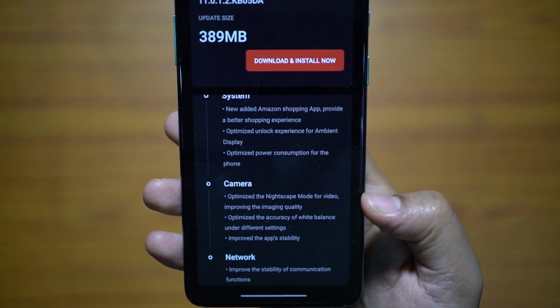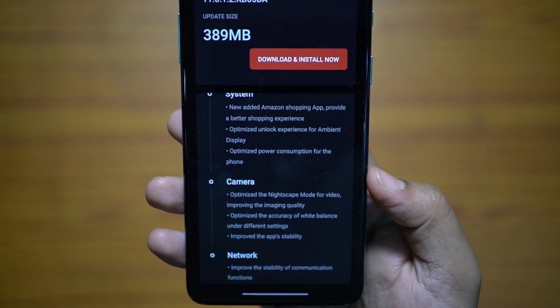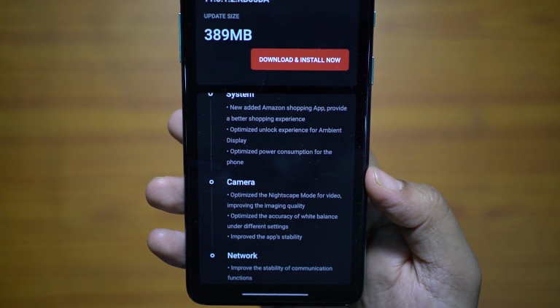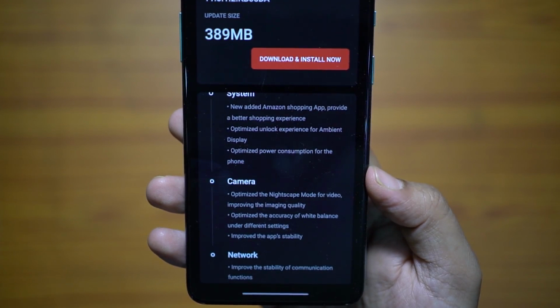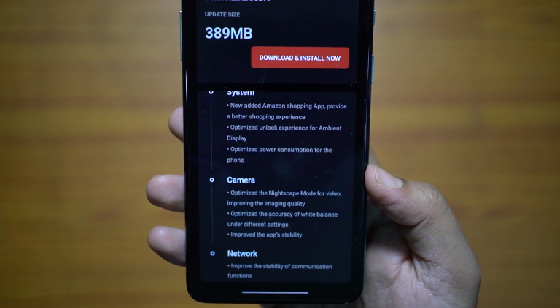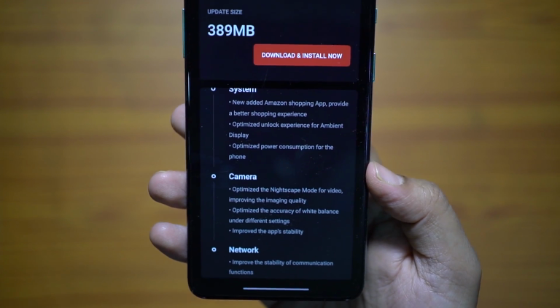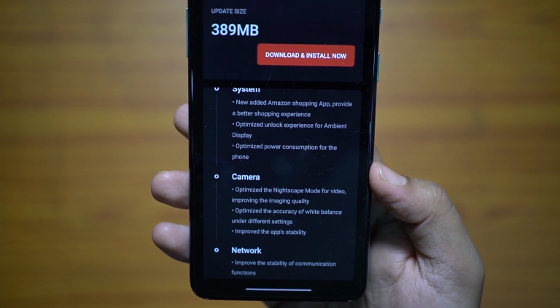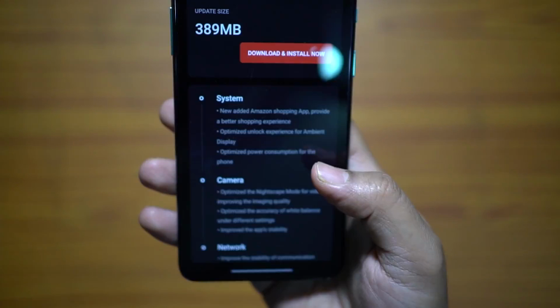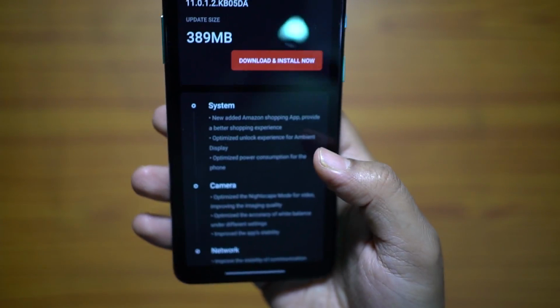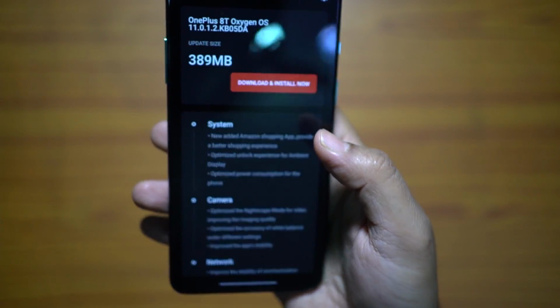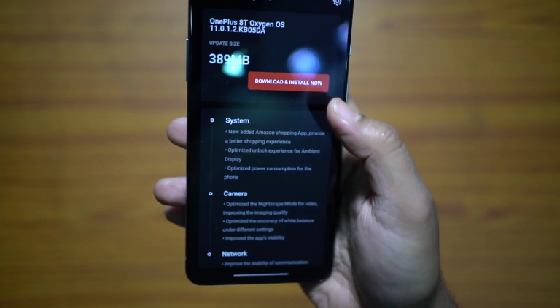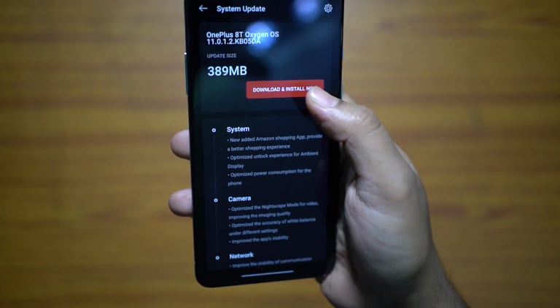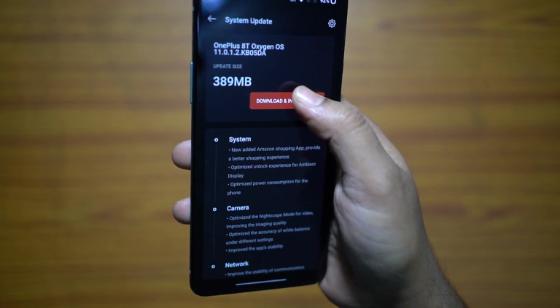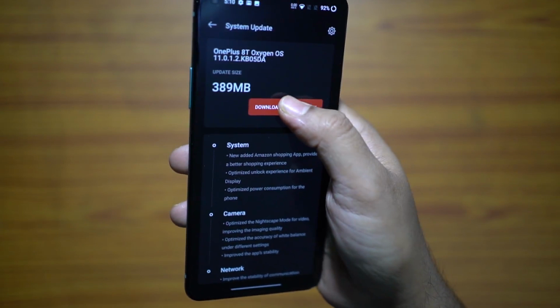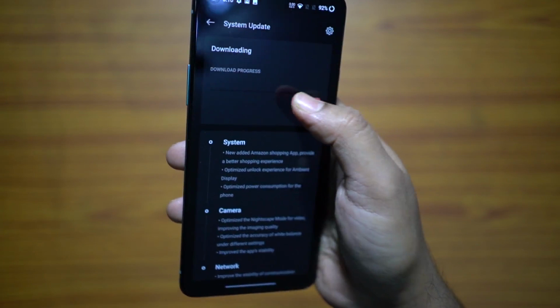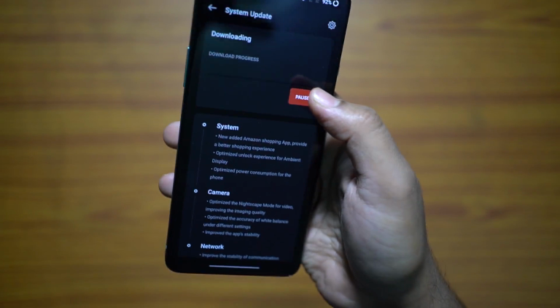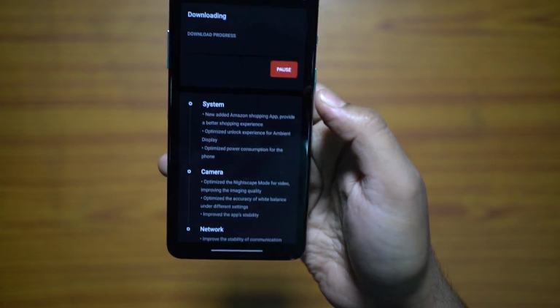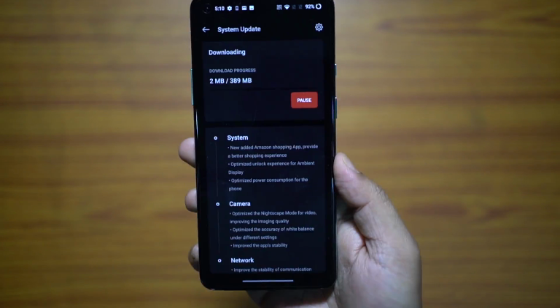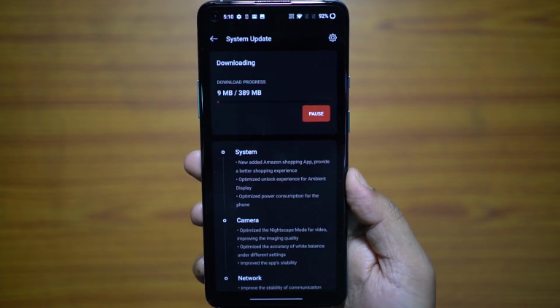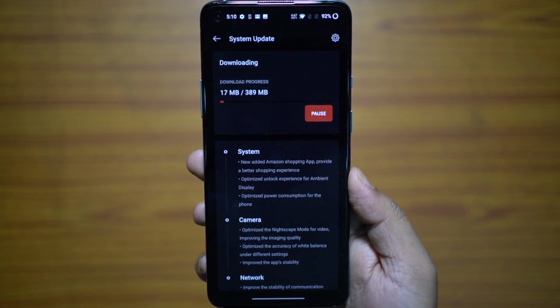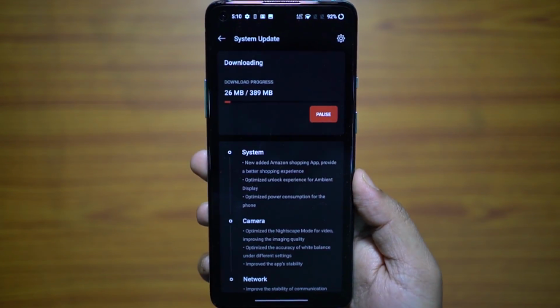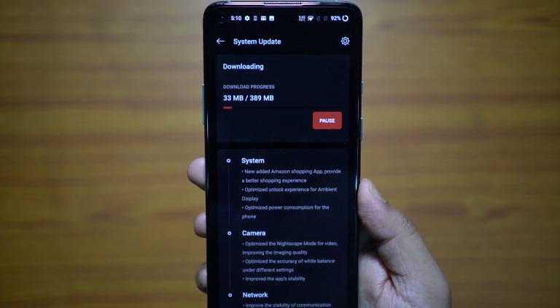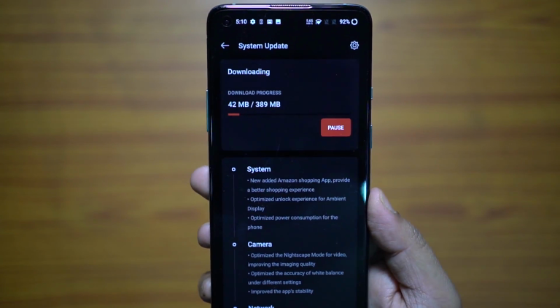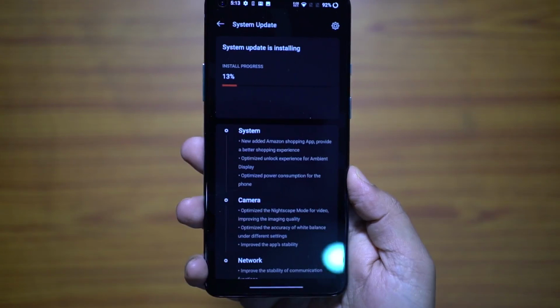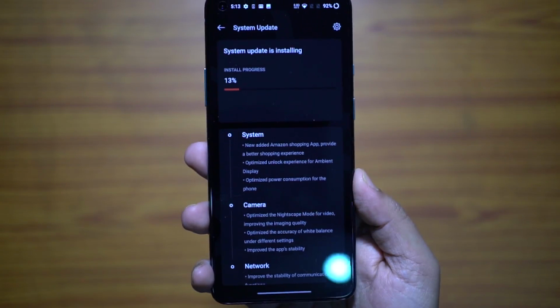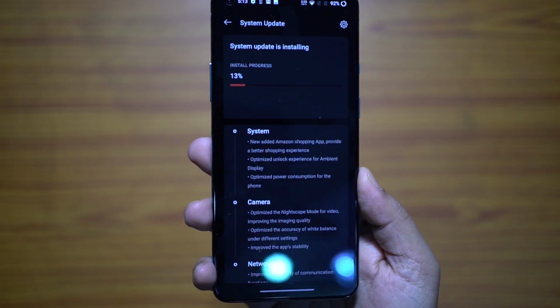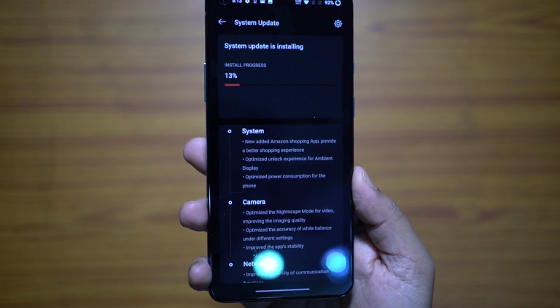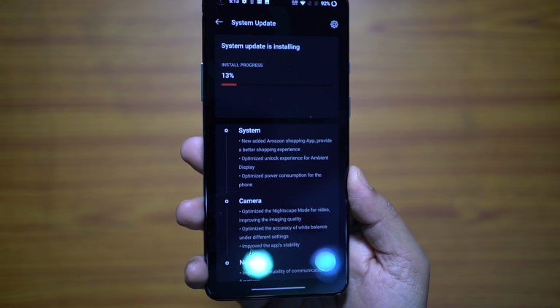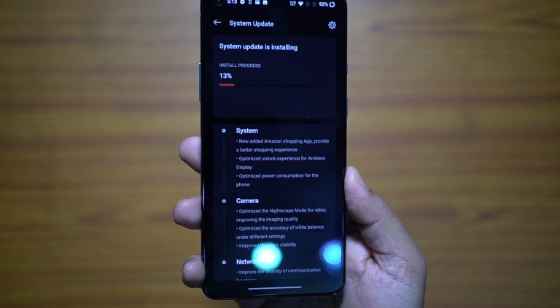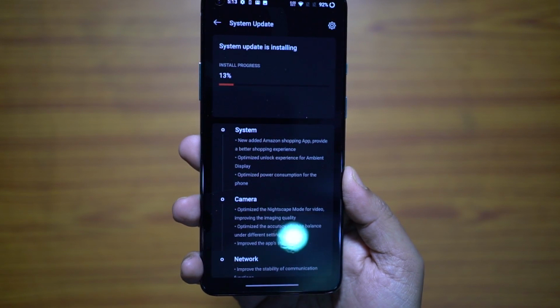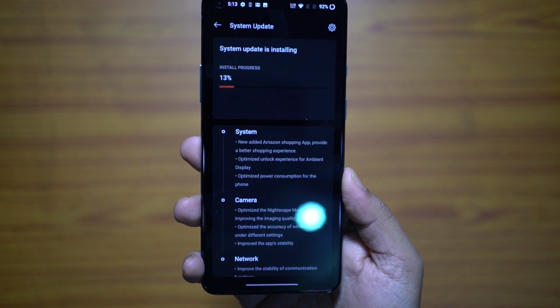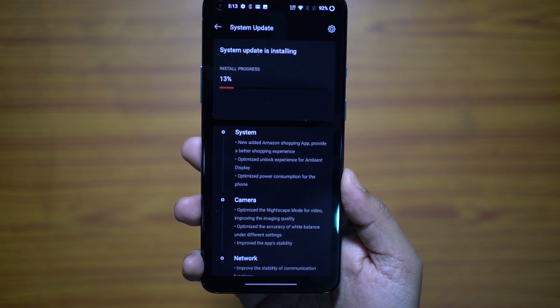Now let's download and install the OTA update. The installation has just started.